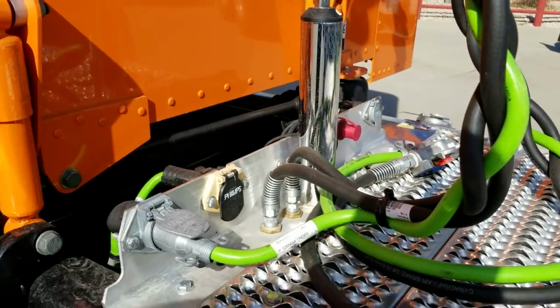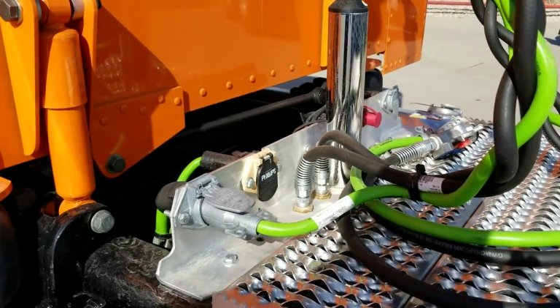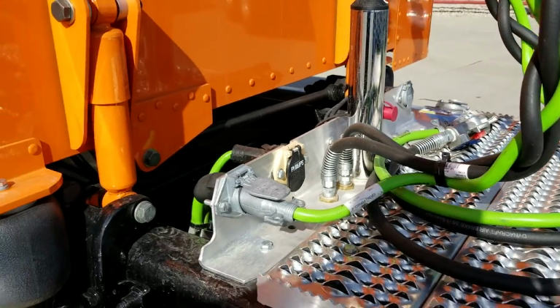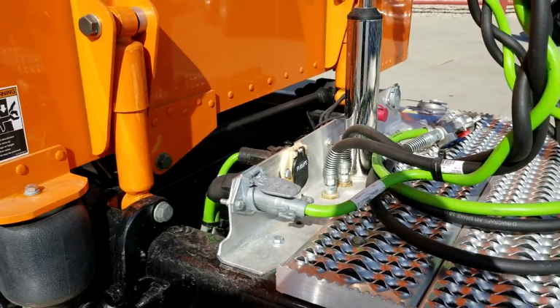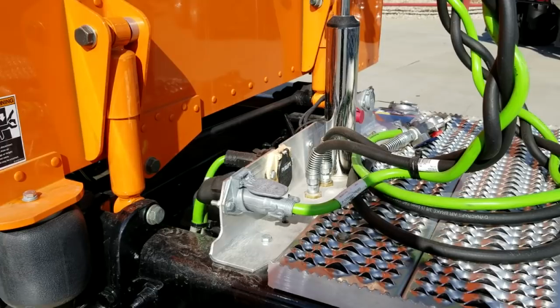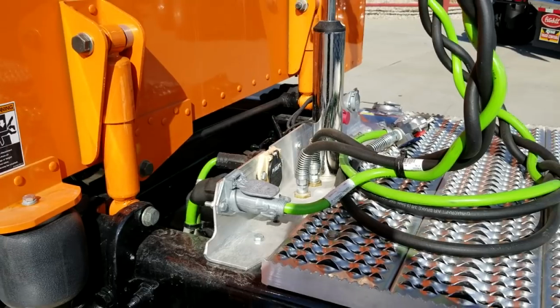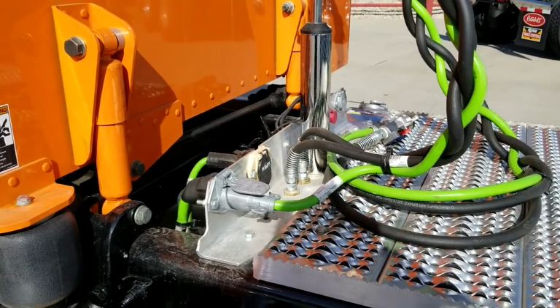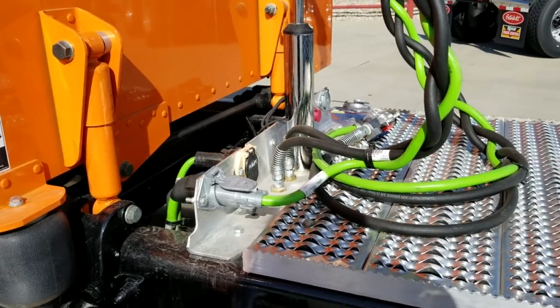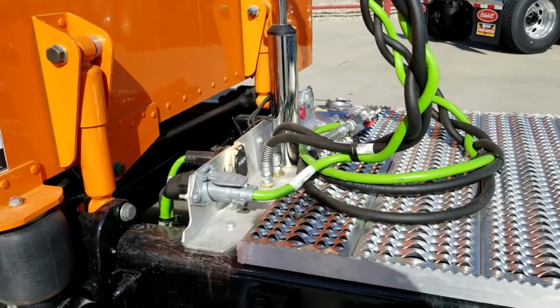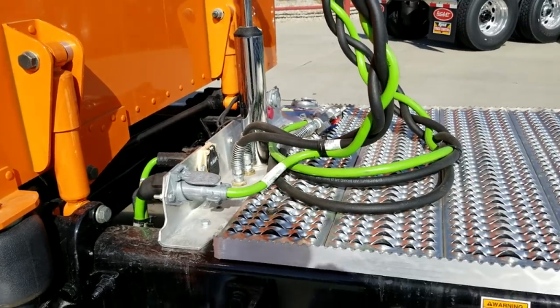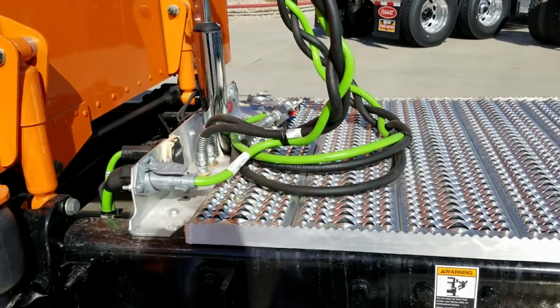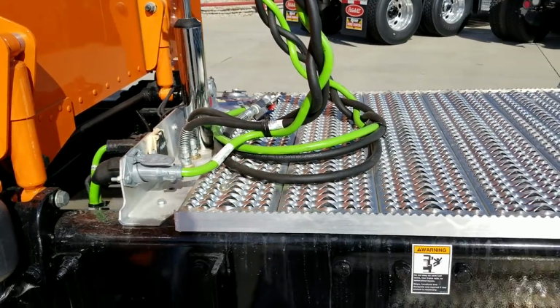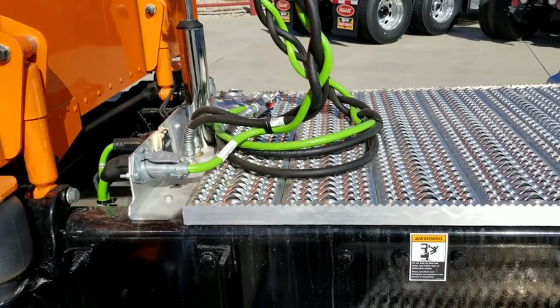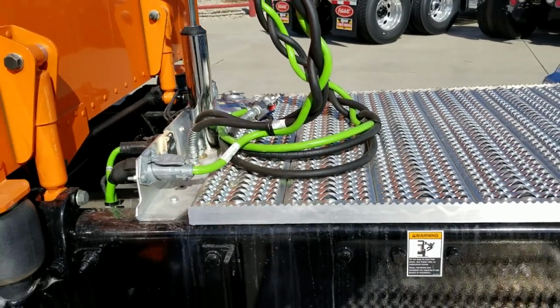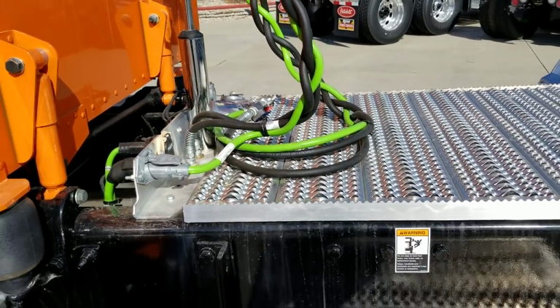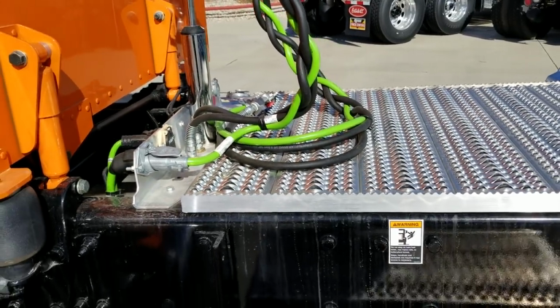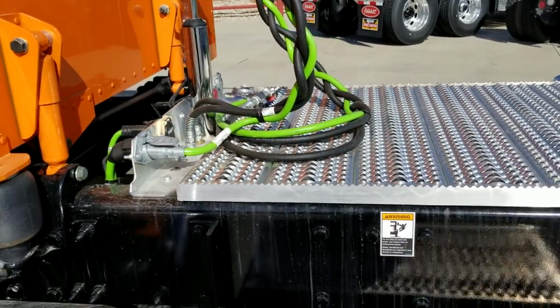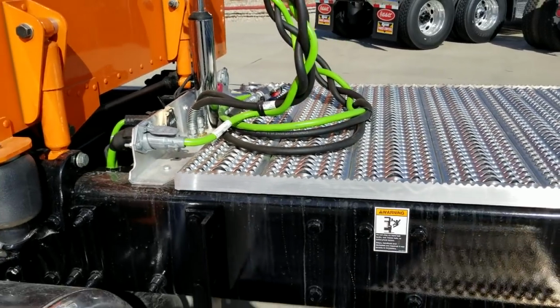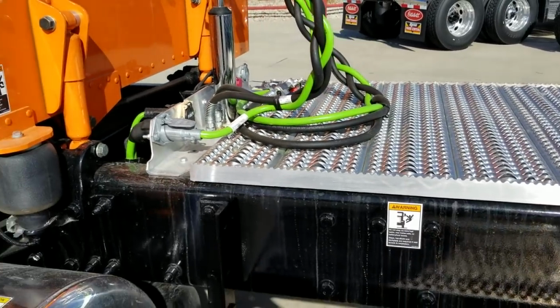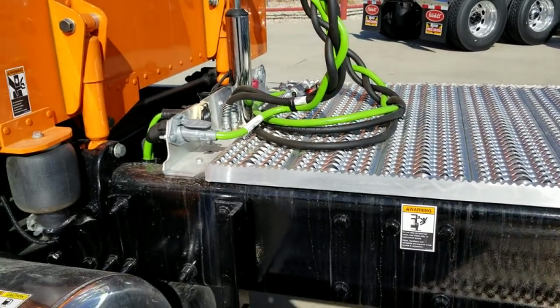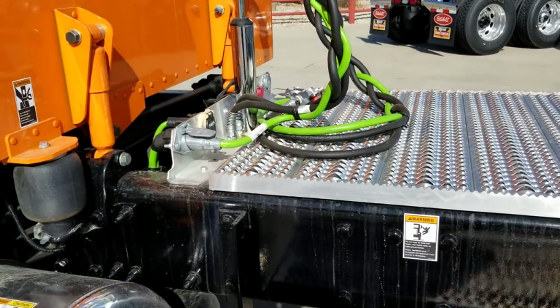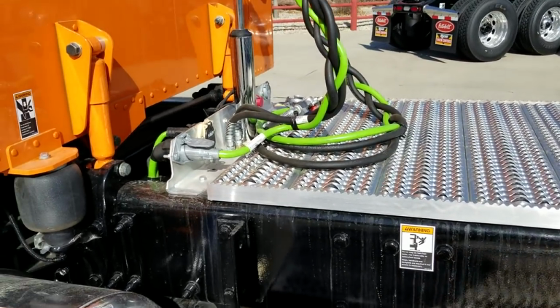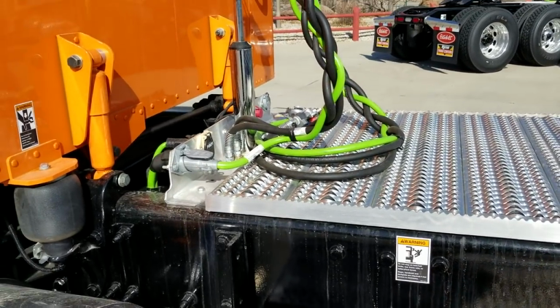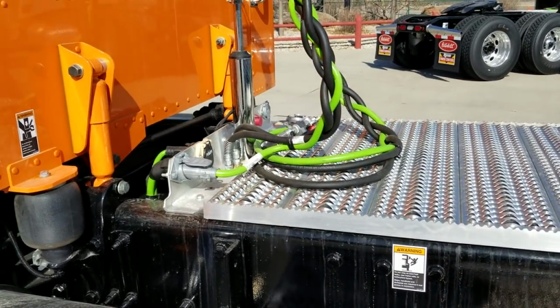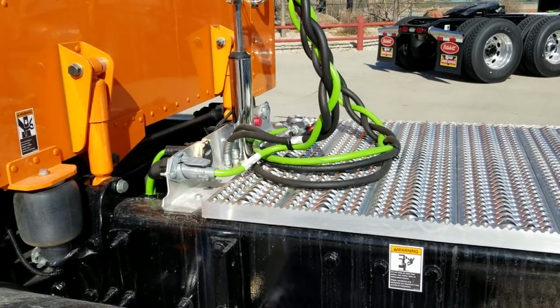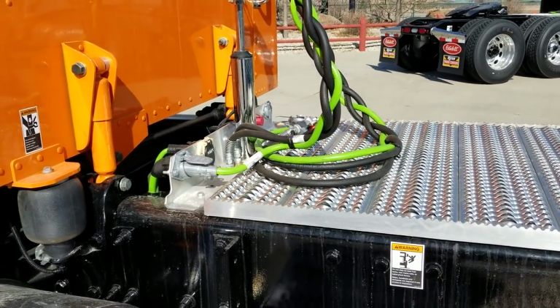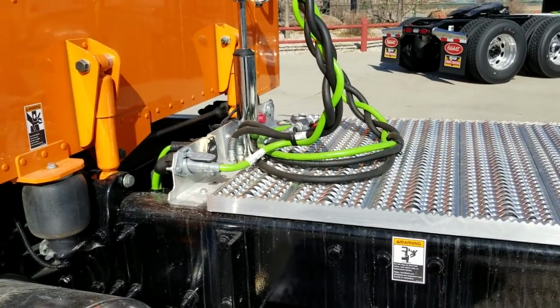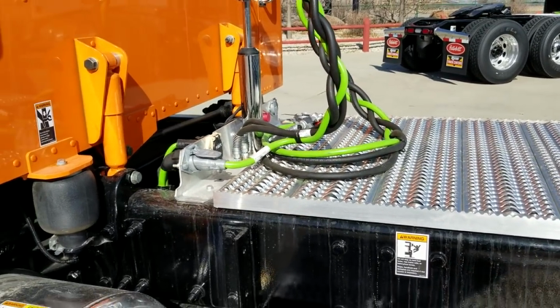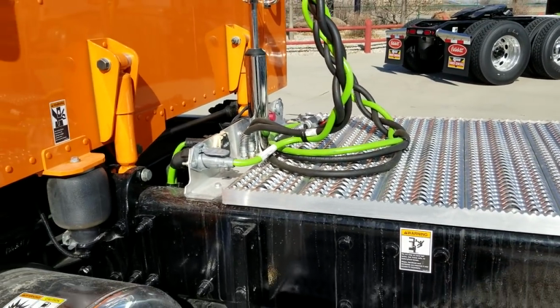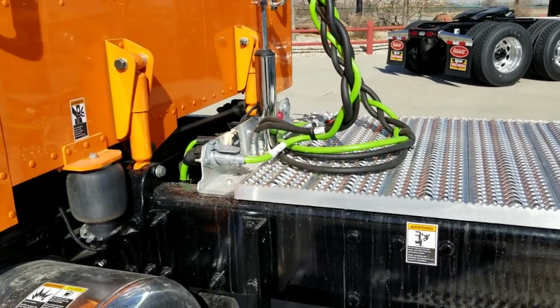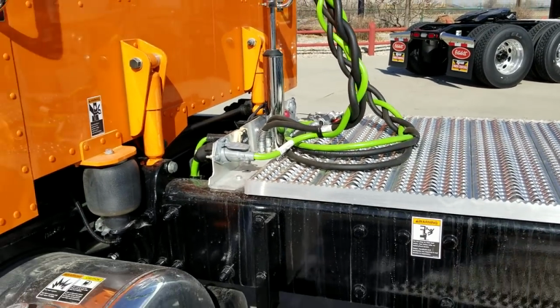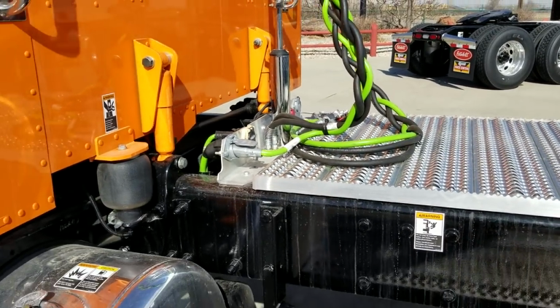Some guys like them, some guys hate them, but if you are pulling a trailer or you've got to jump something, at least you don't have to roll the hood.